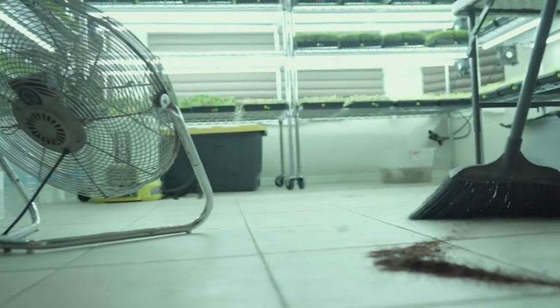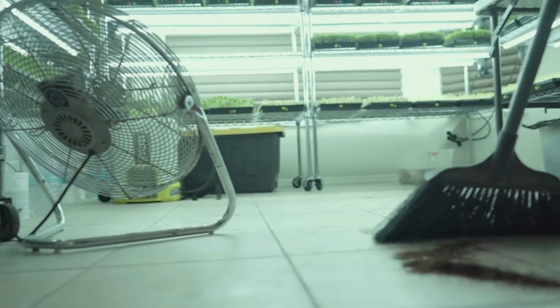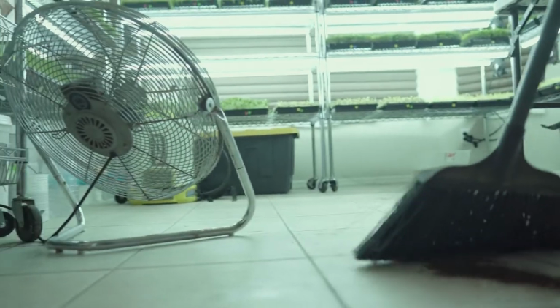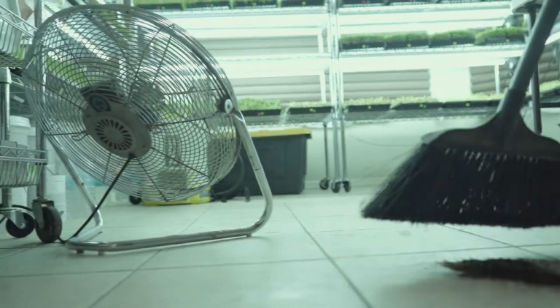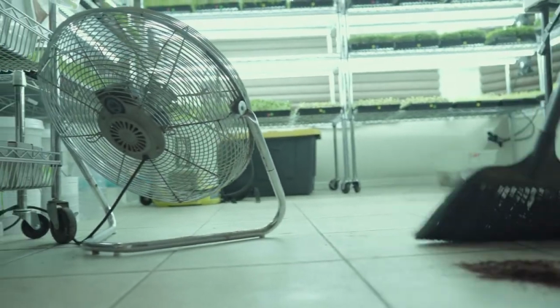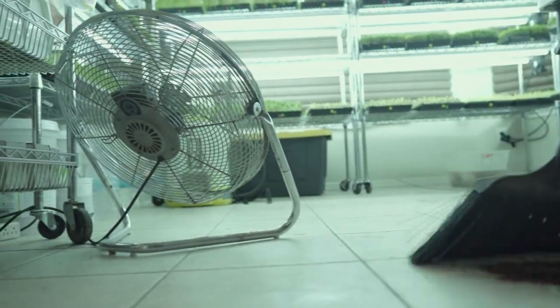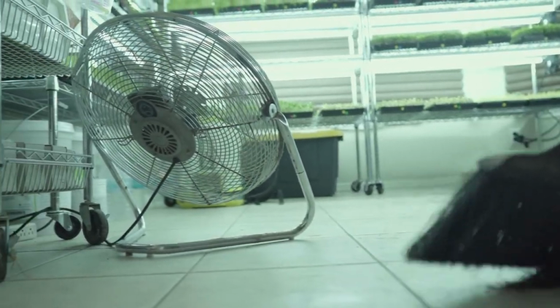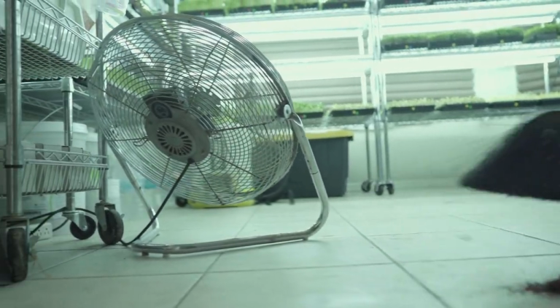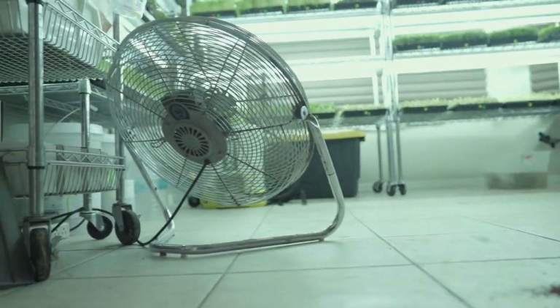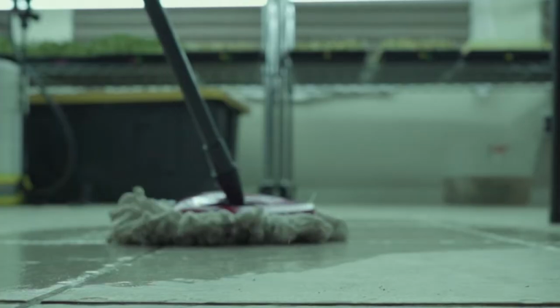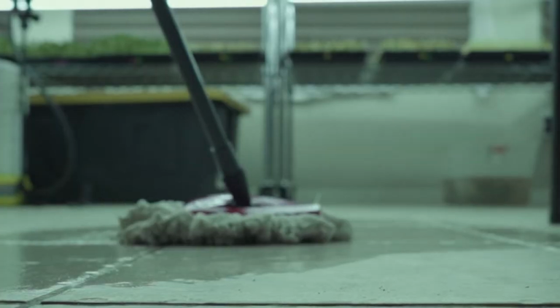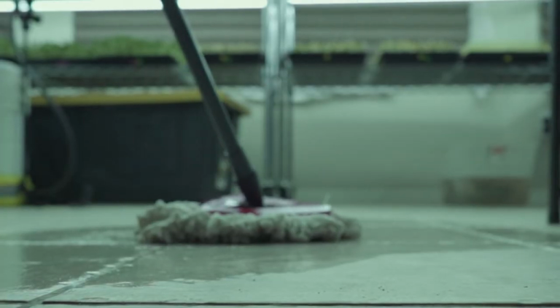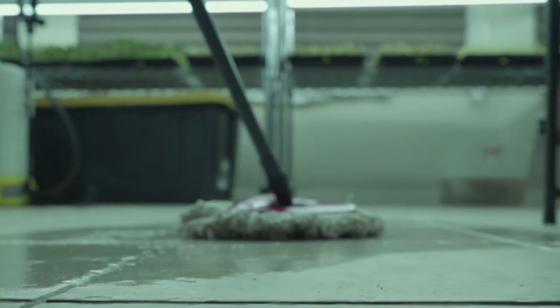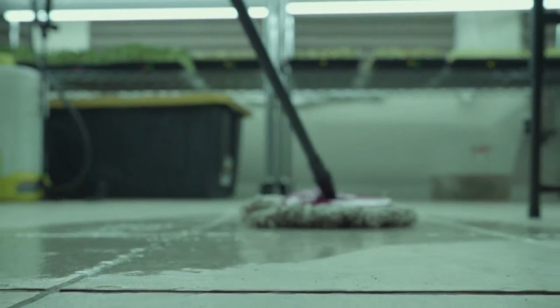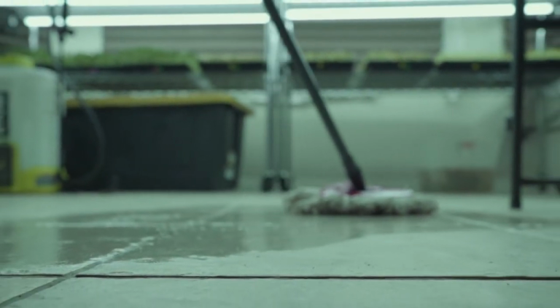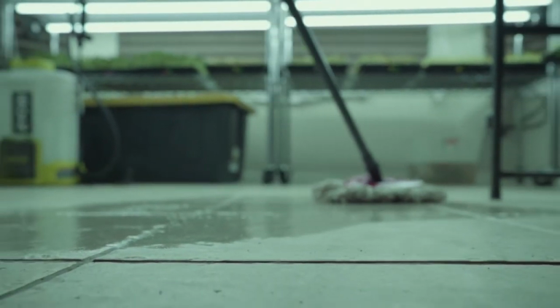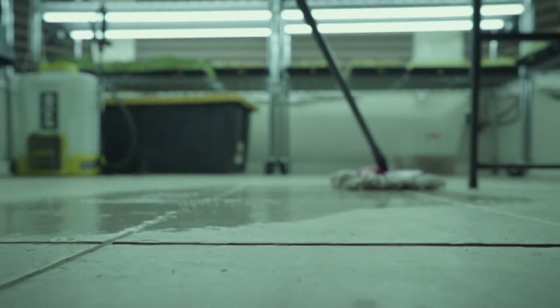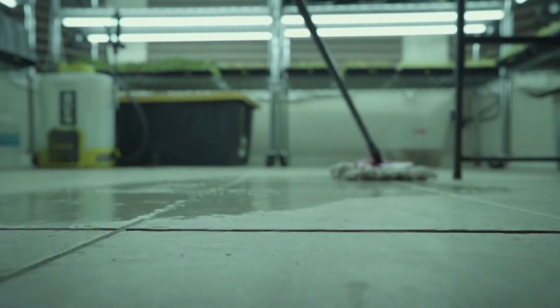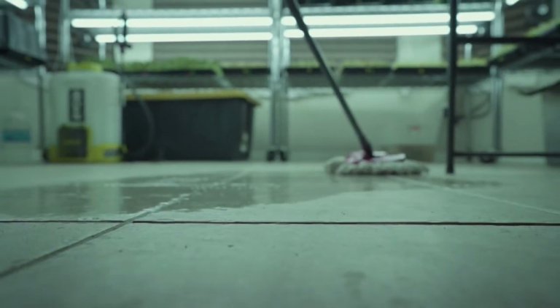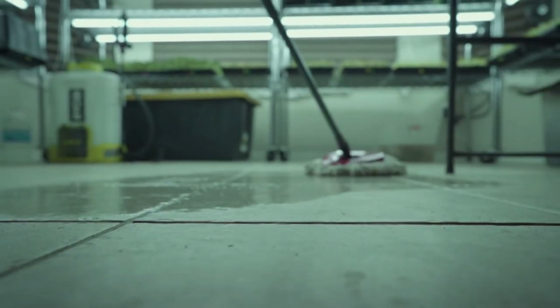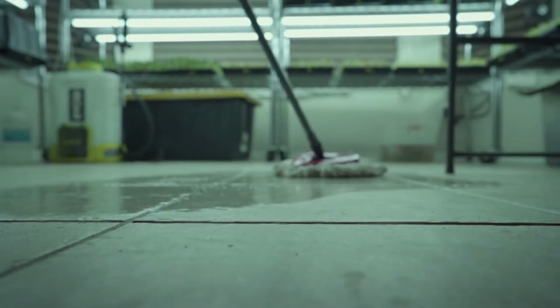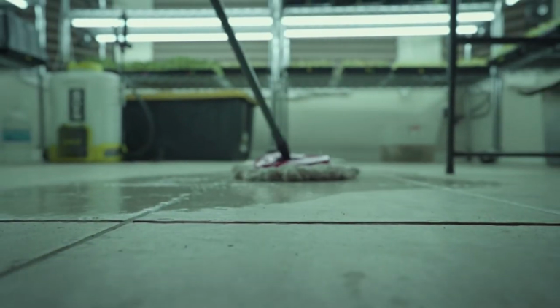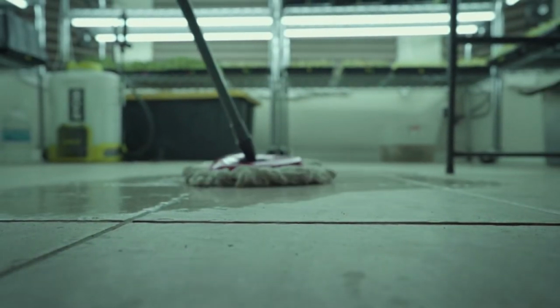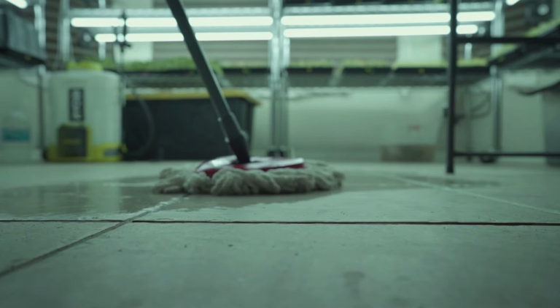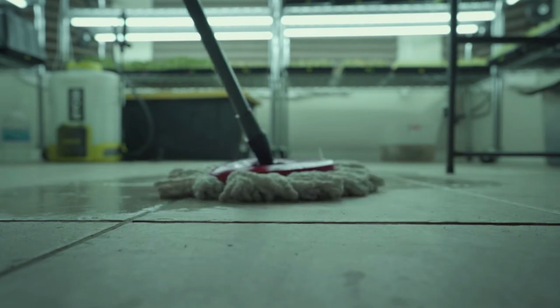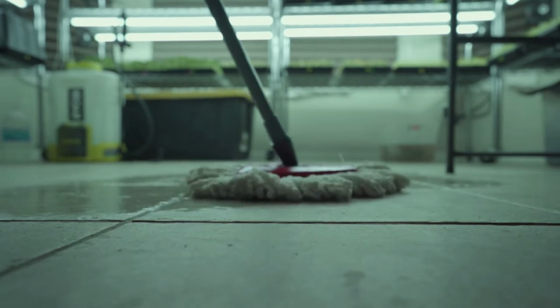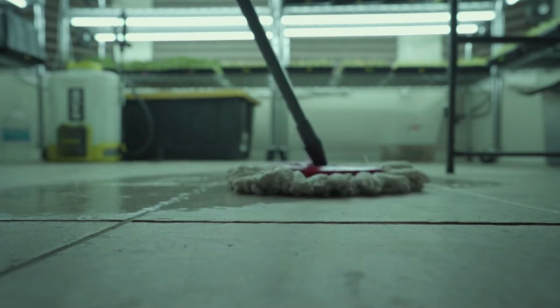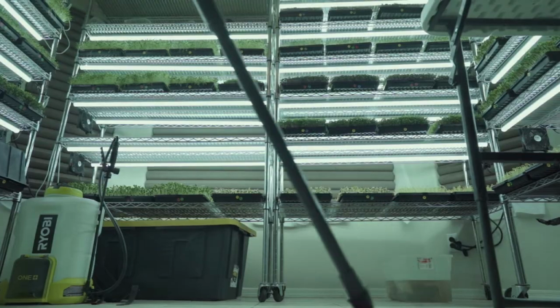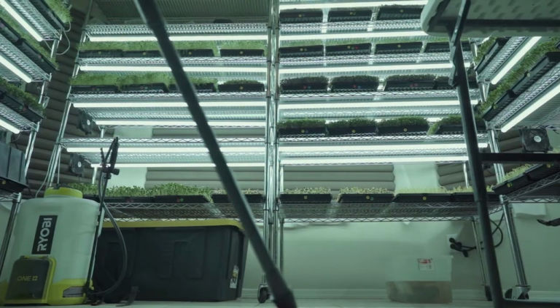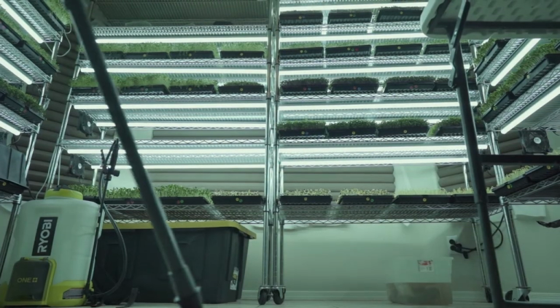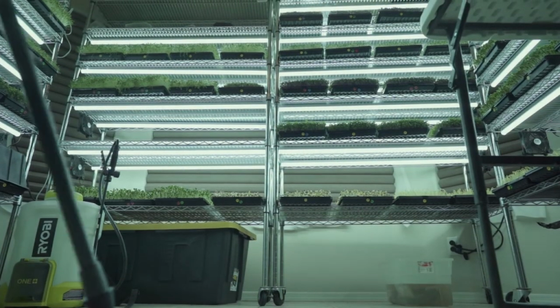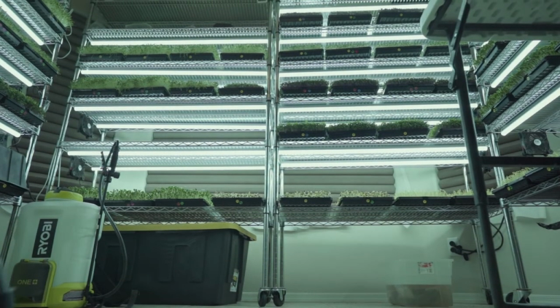After labeling, packaging, continuous cleaning, and washing trays, the microgreens are ready for market.